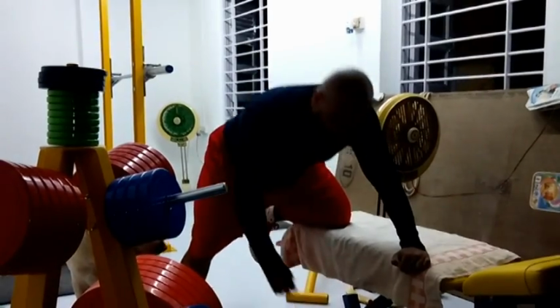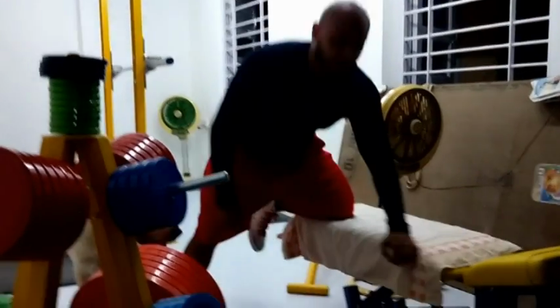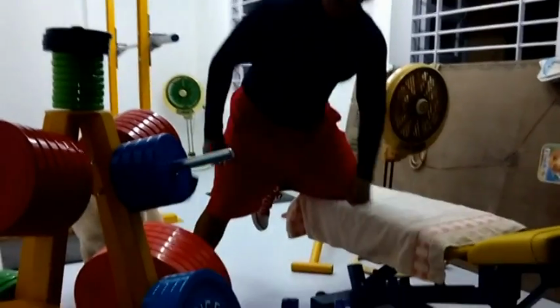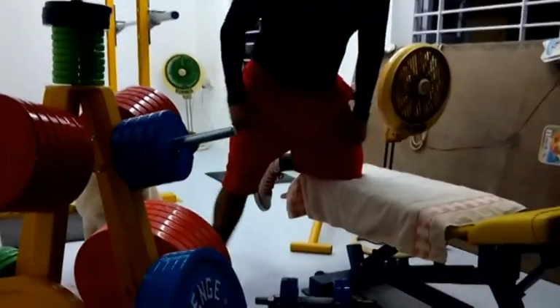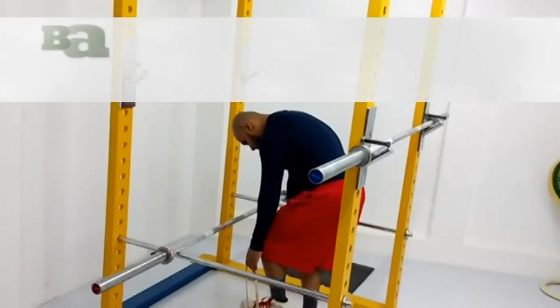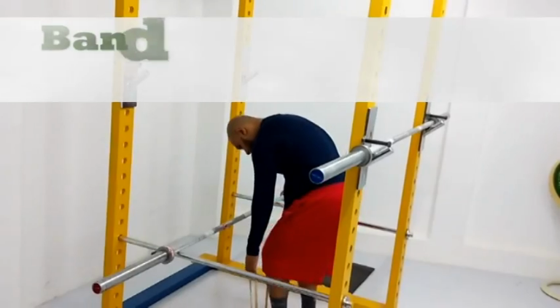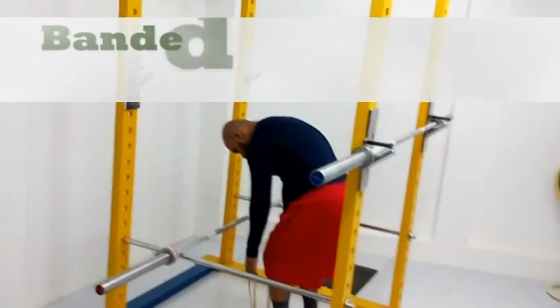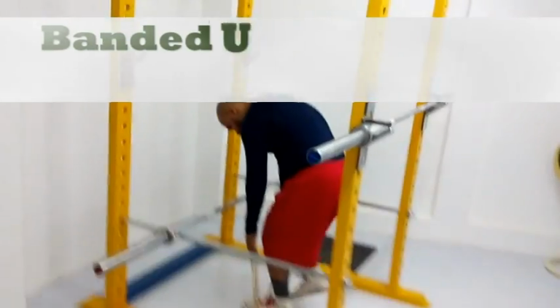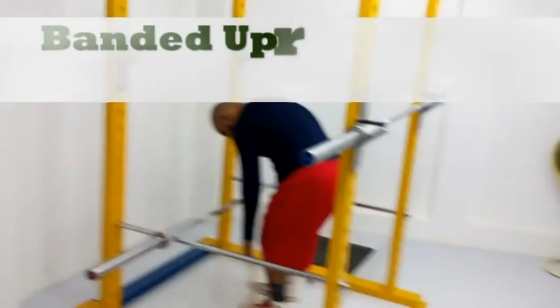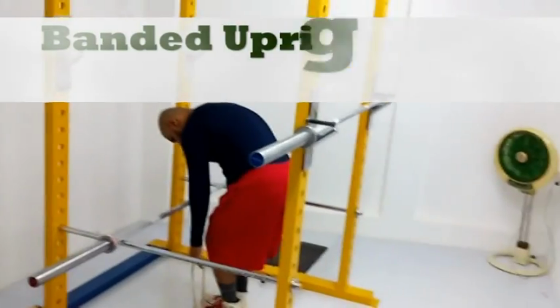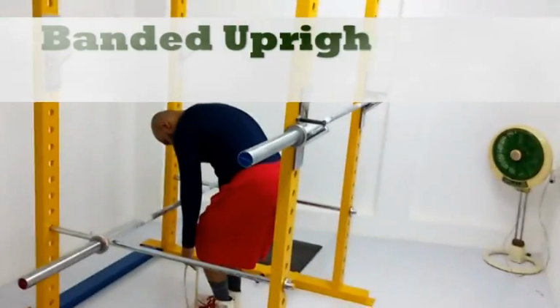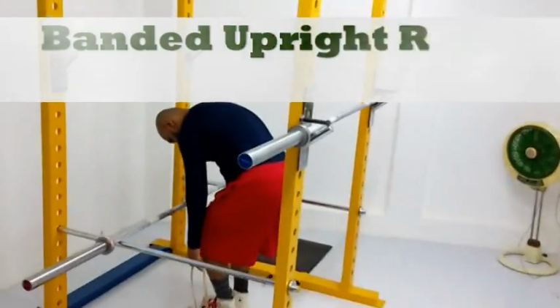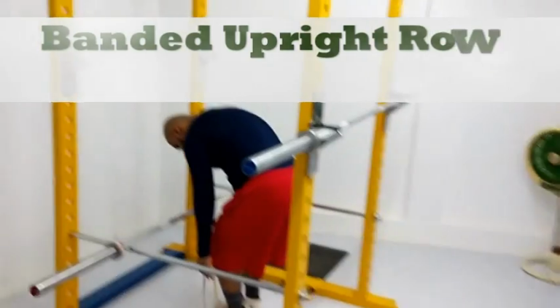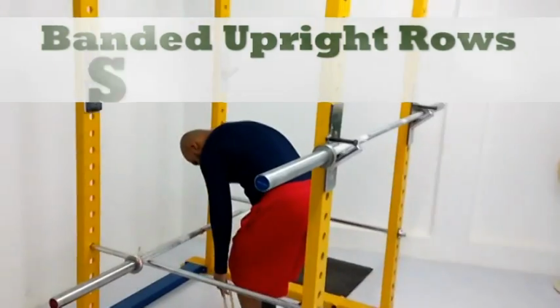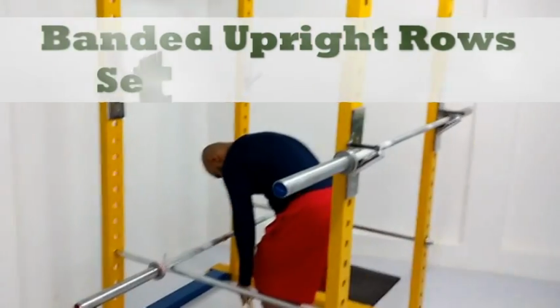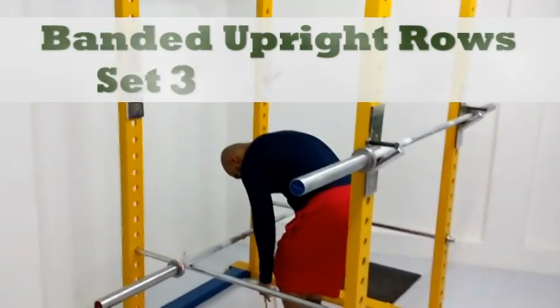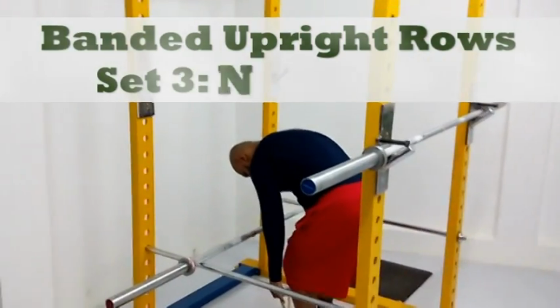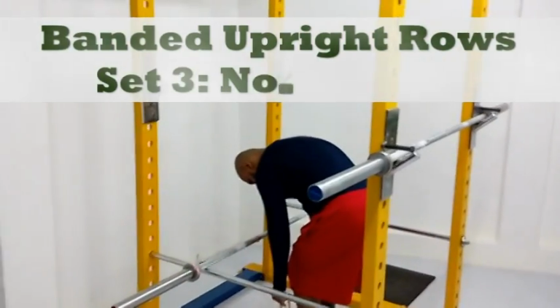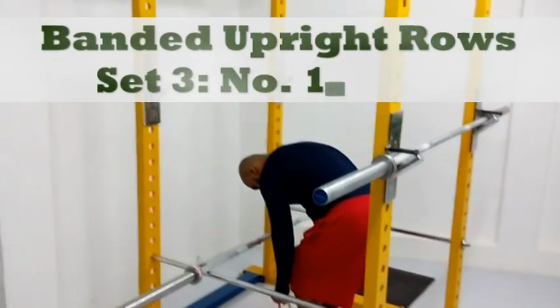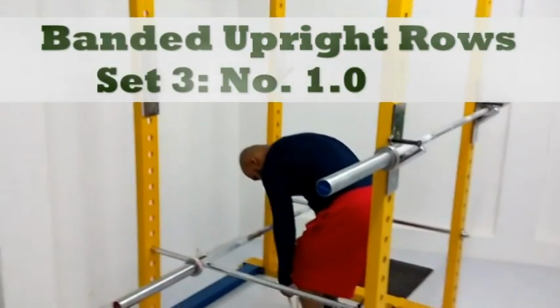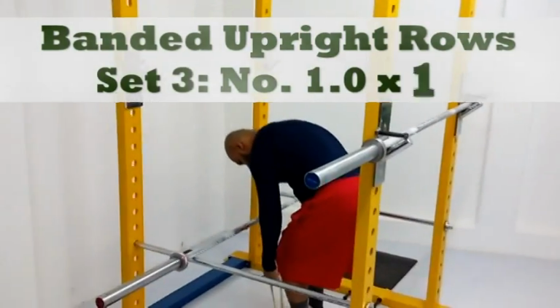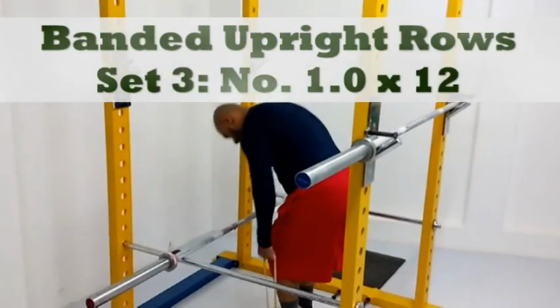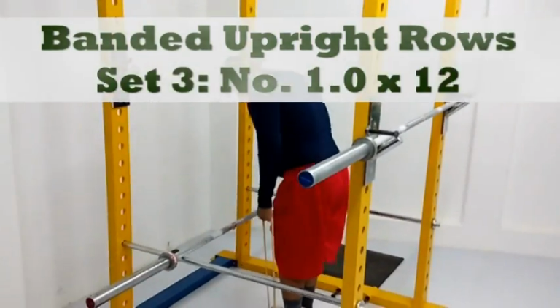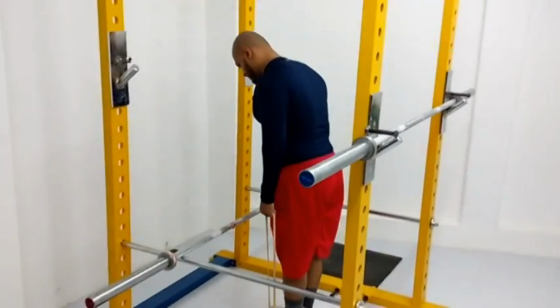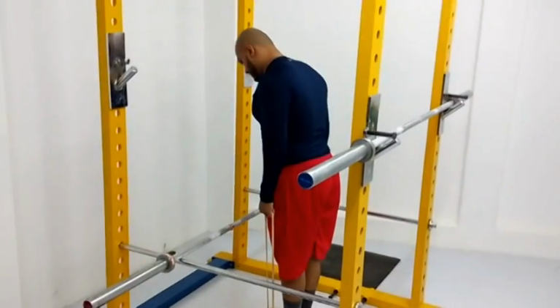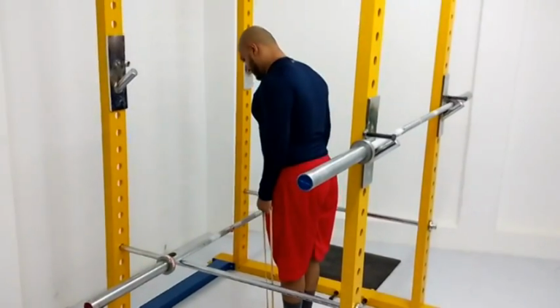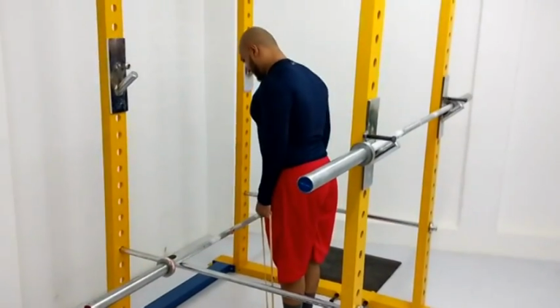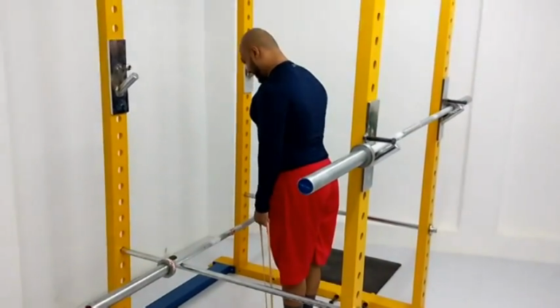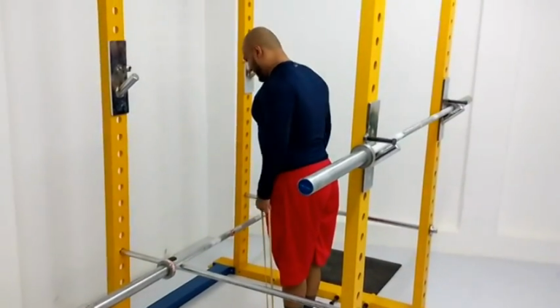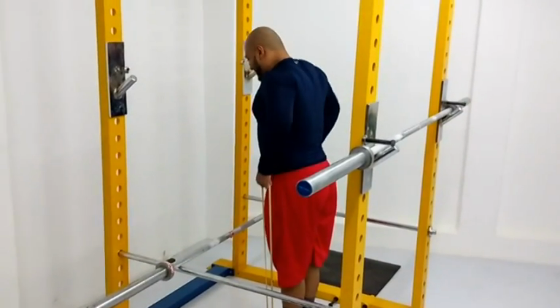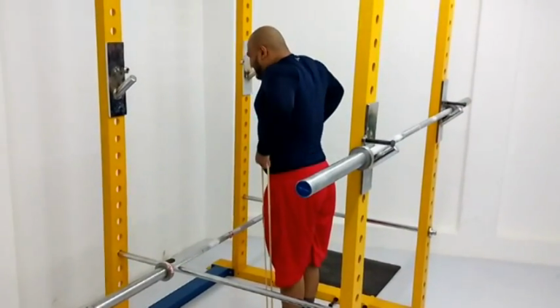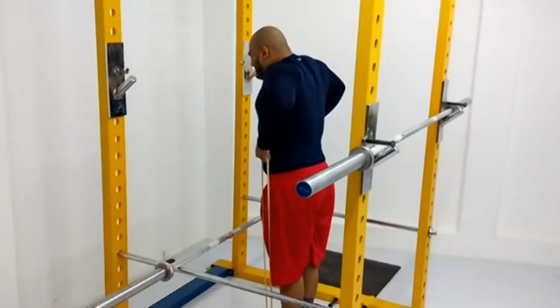After doing all this back stuff, I moved on to traps. These are banded upright rows, again number one bands from APT.